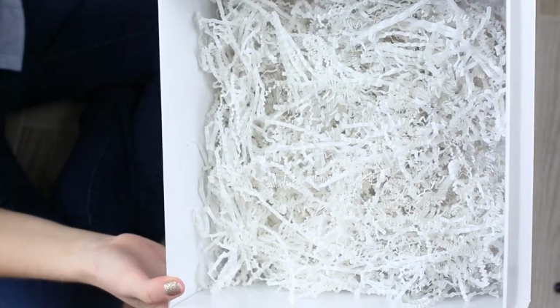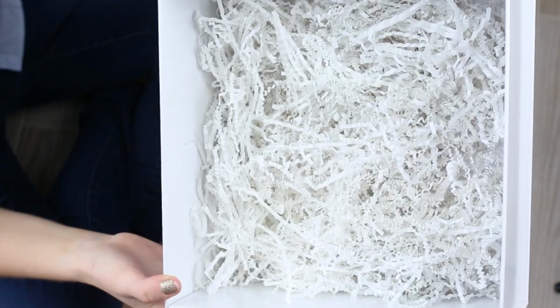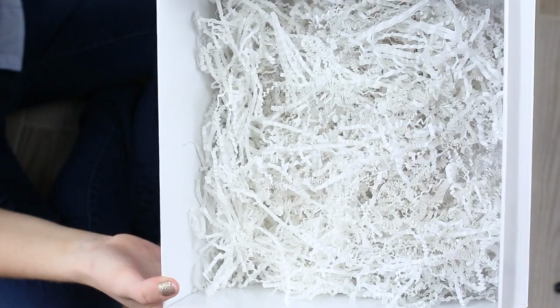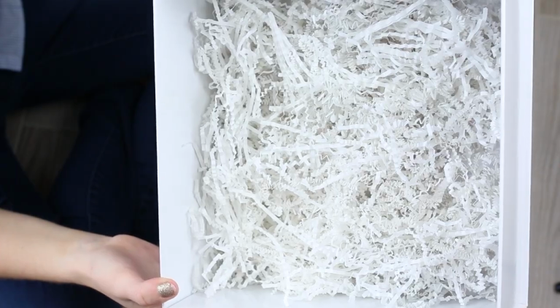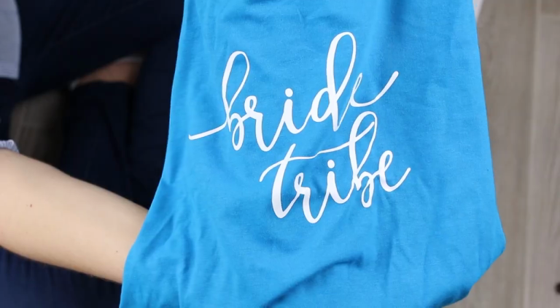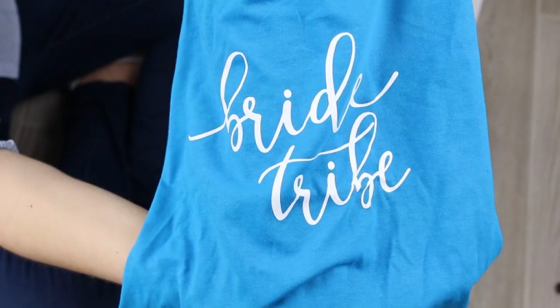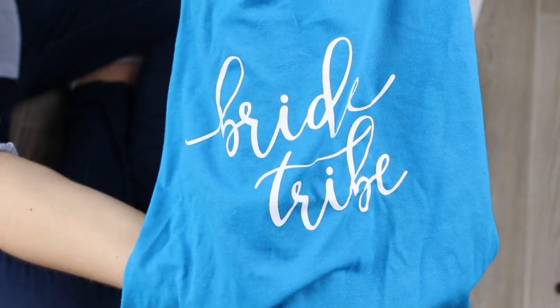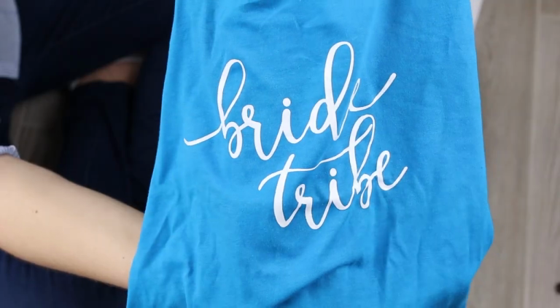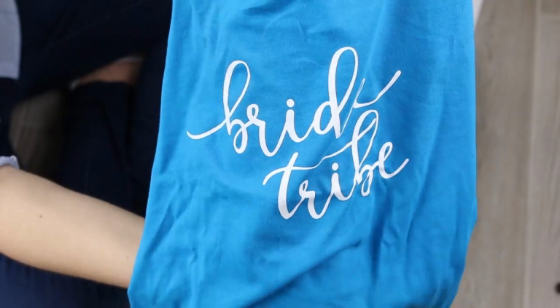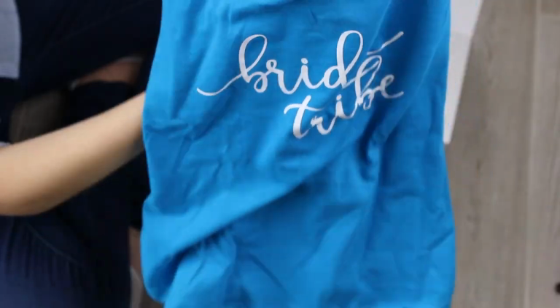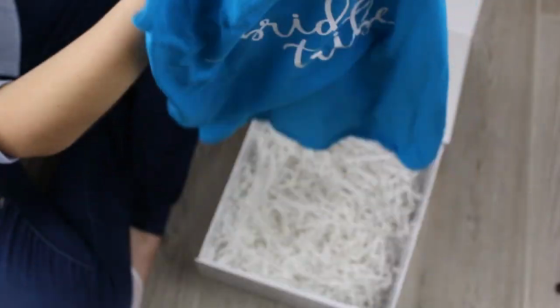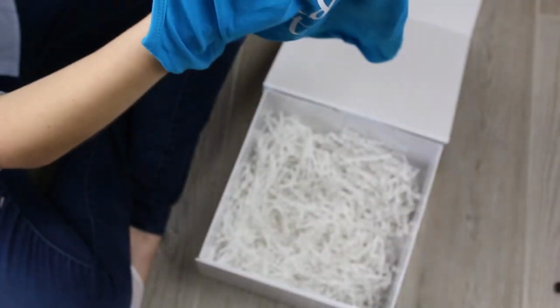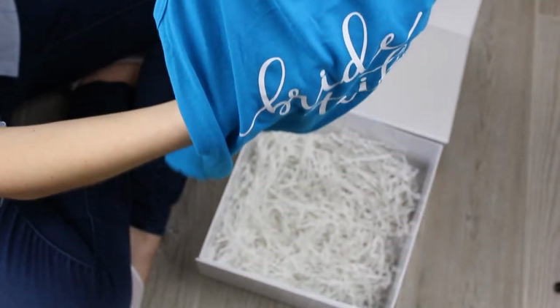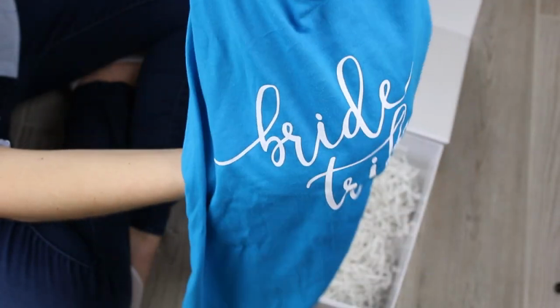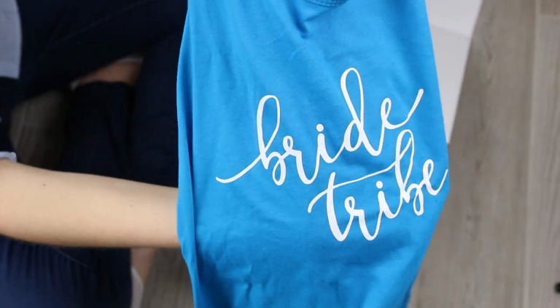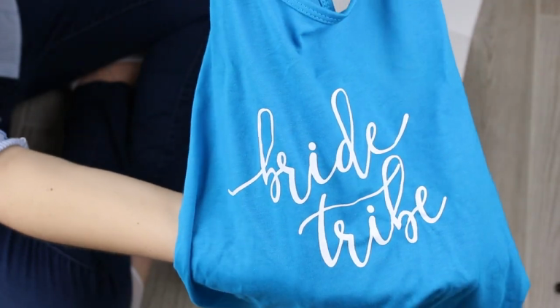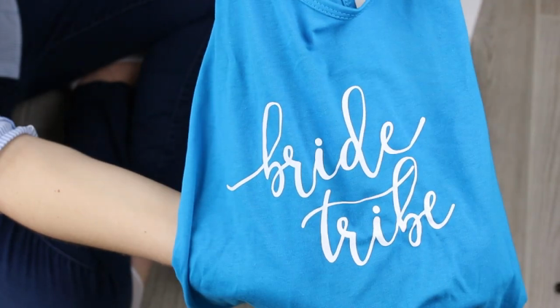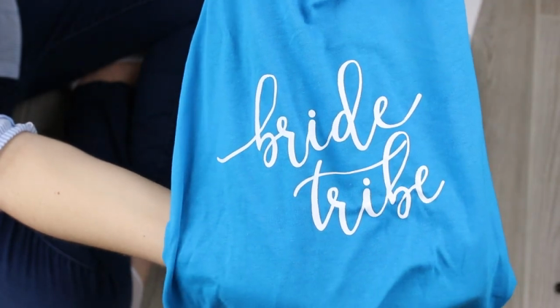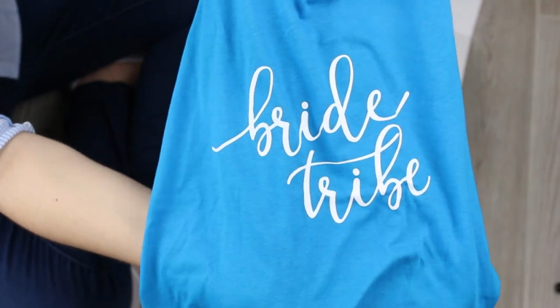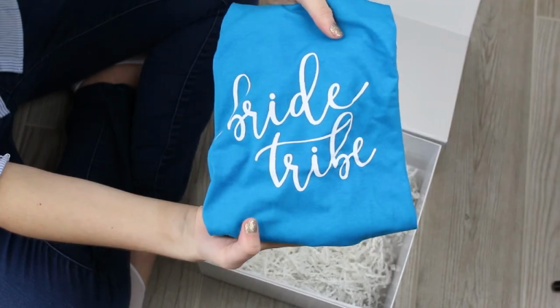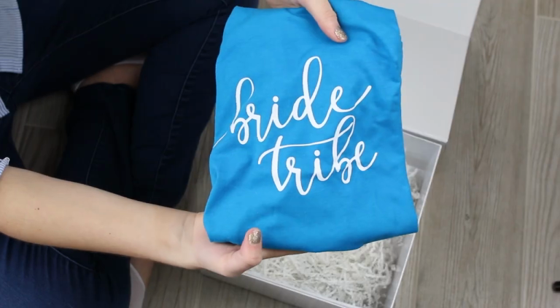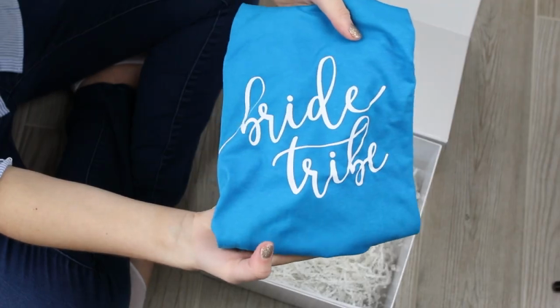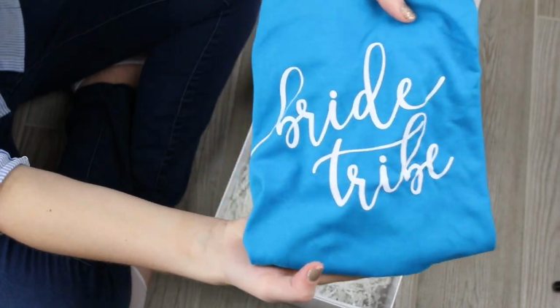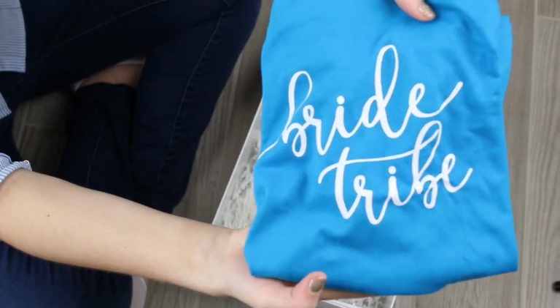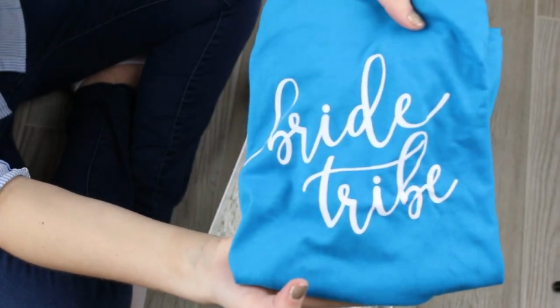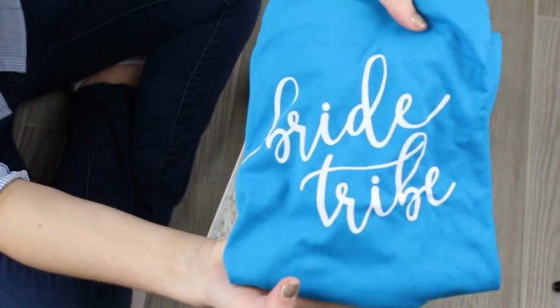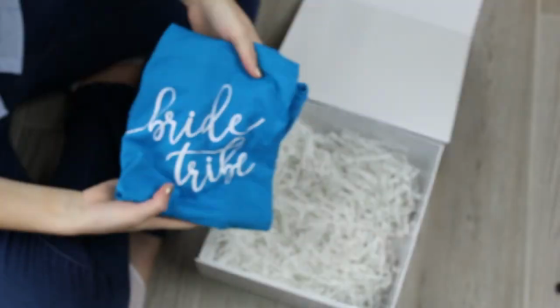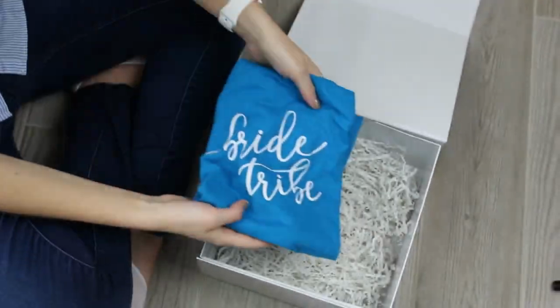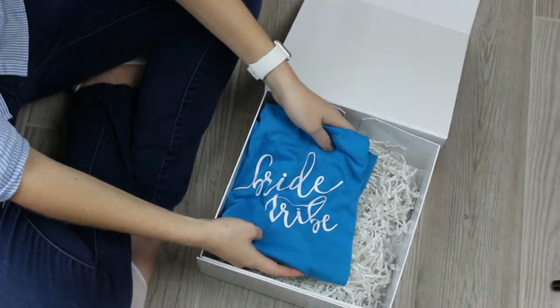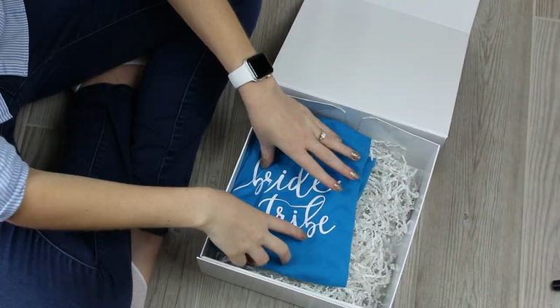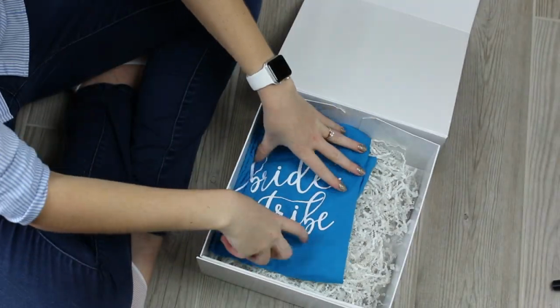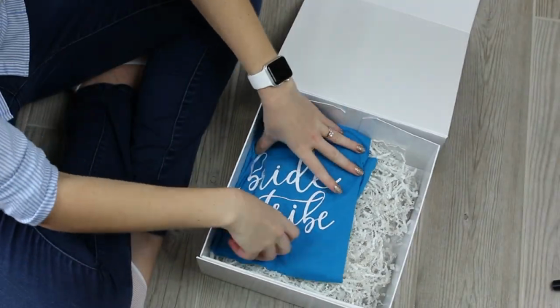I got these cute Bride Tribe shirts from Etsy. I love how cute they are, and they also have a bunch of colors to choose from.